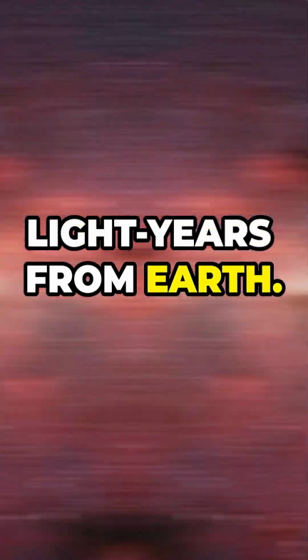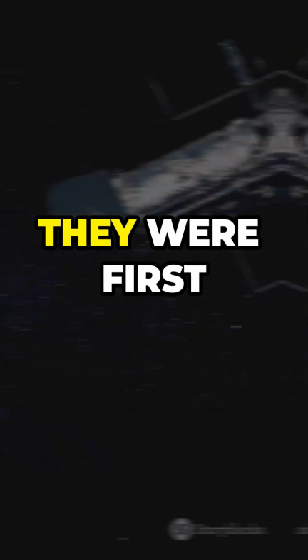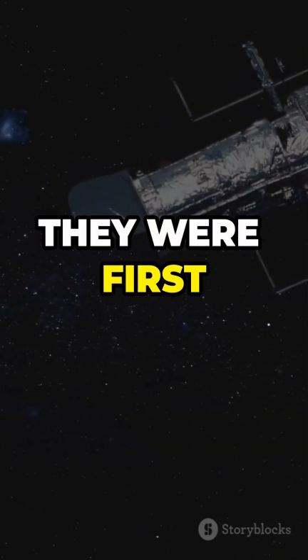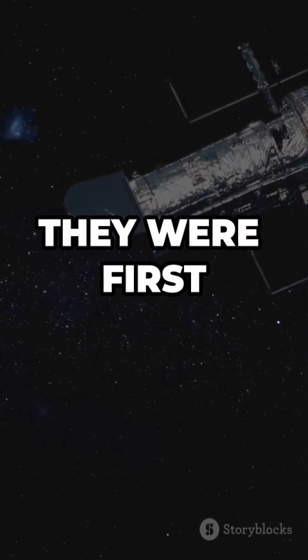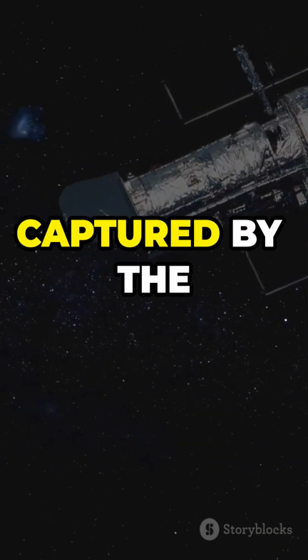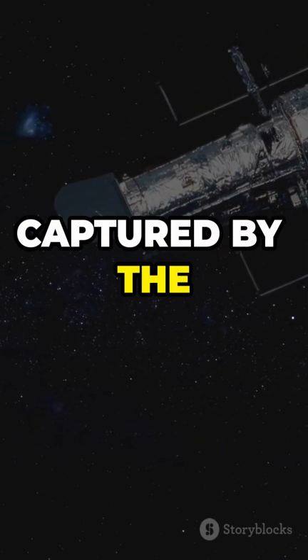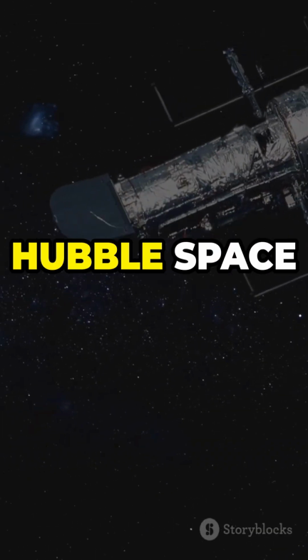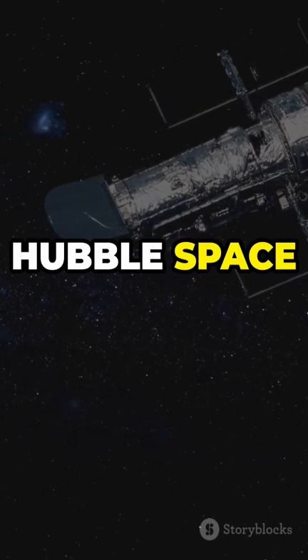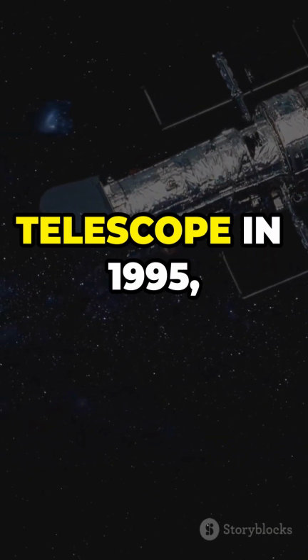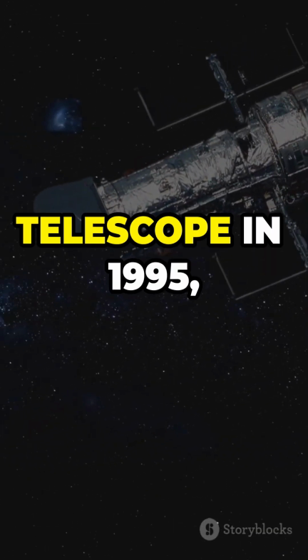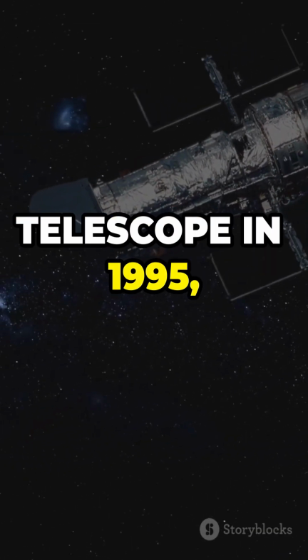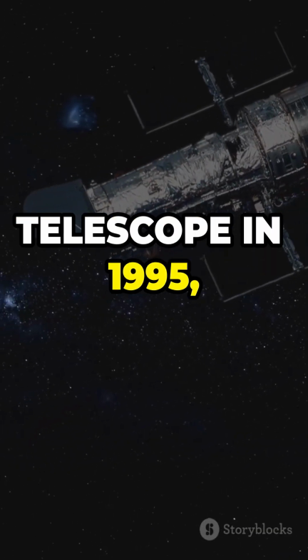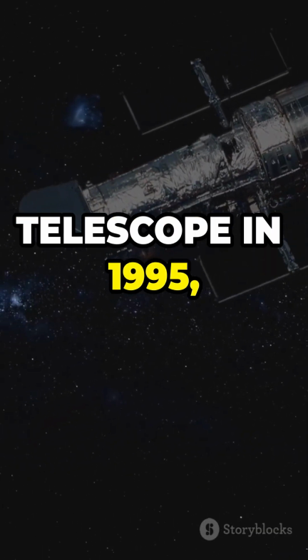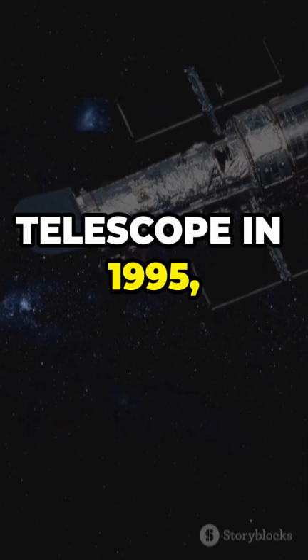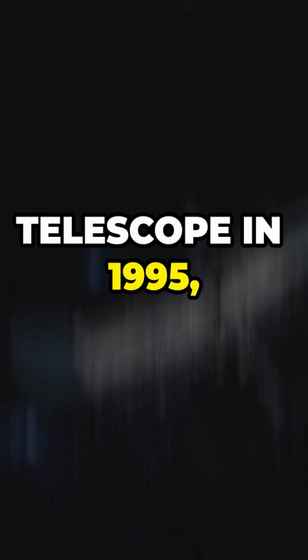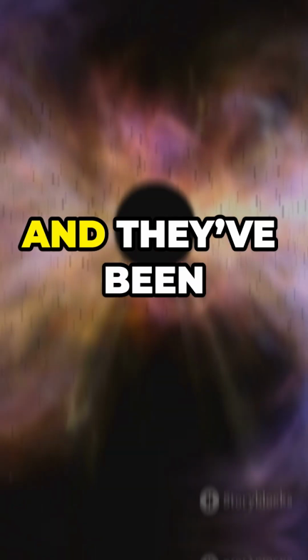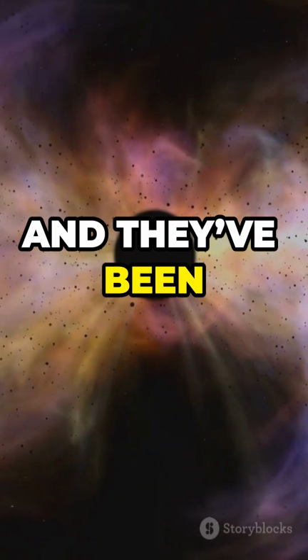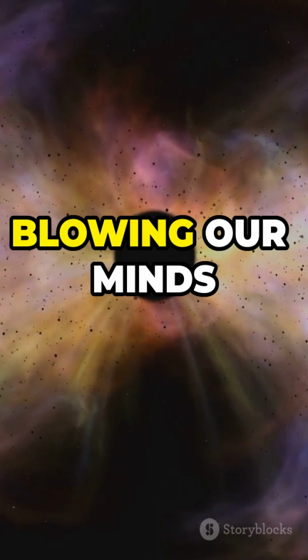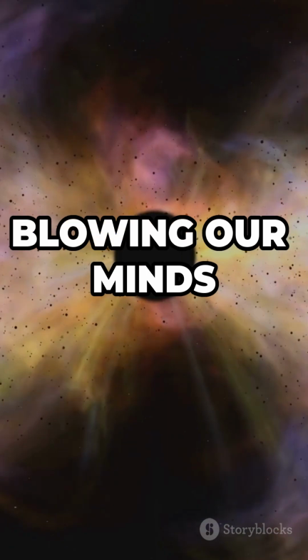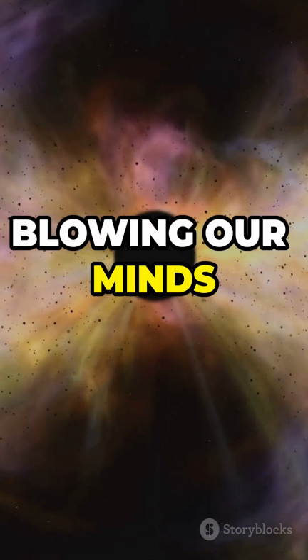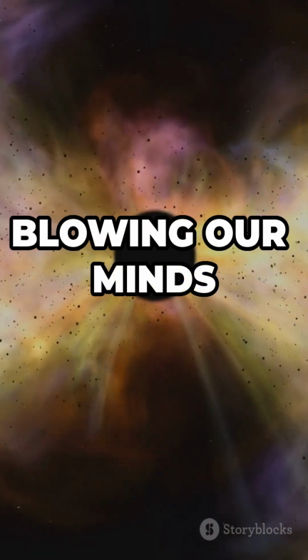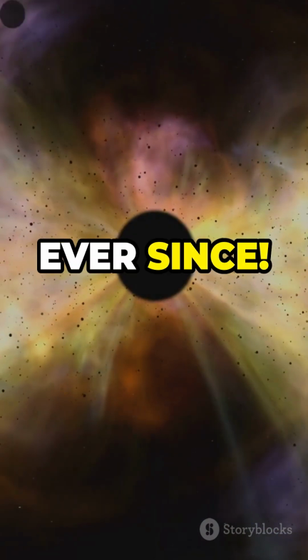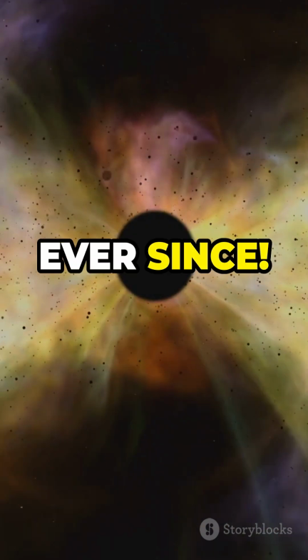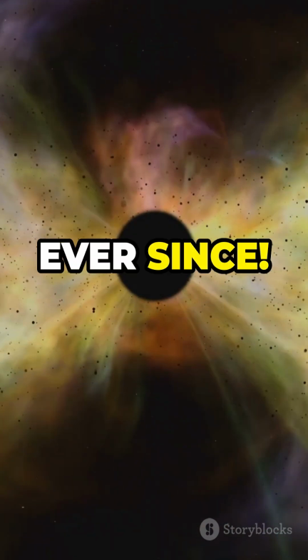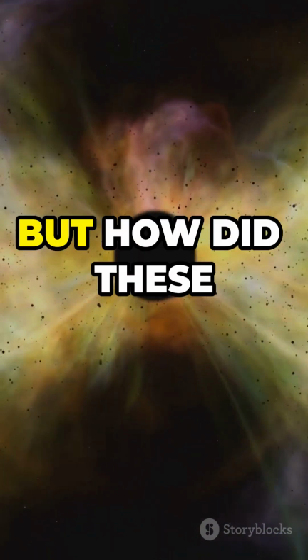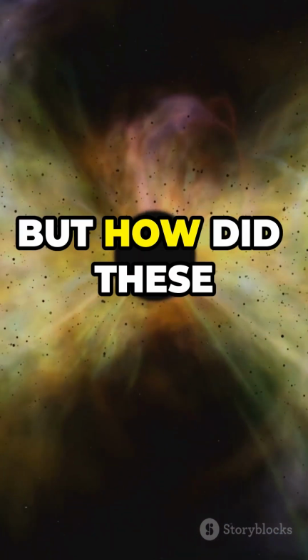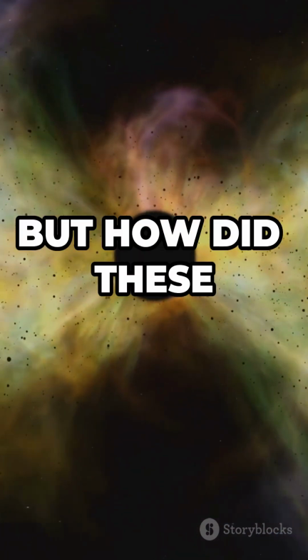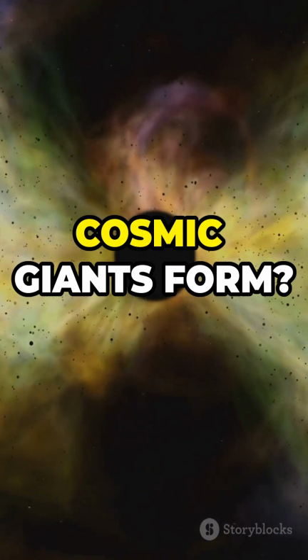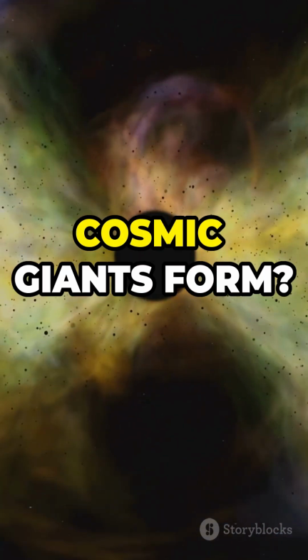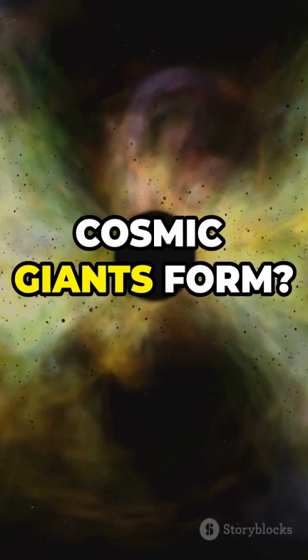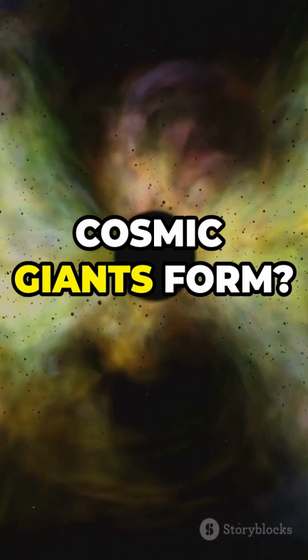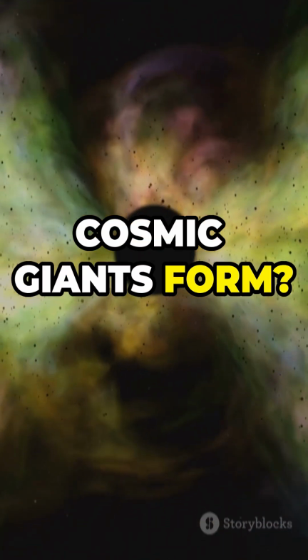They were first captured by the Hubble Space Telescope in 1995, and they've been blowing our minds ever since. But how did these cosmic giants form?